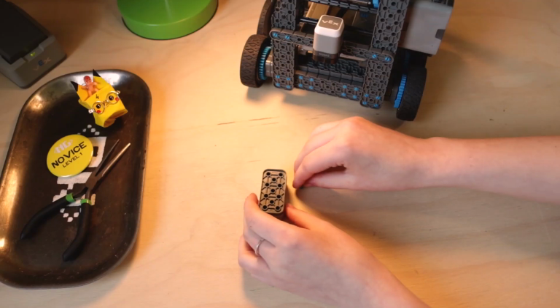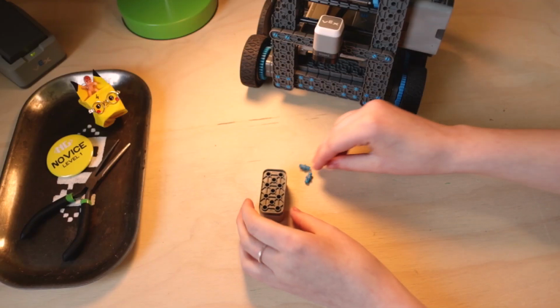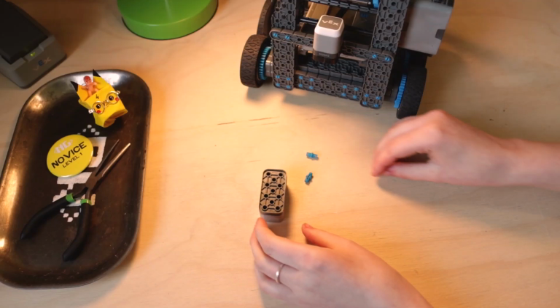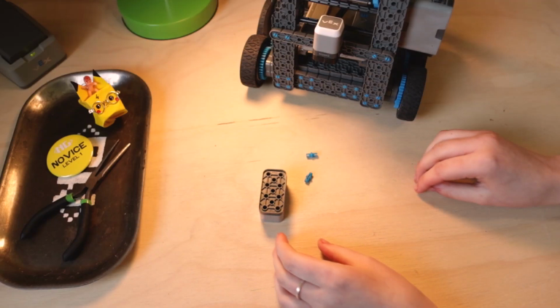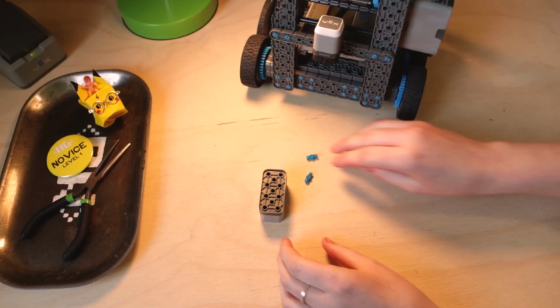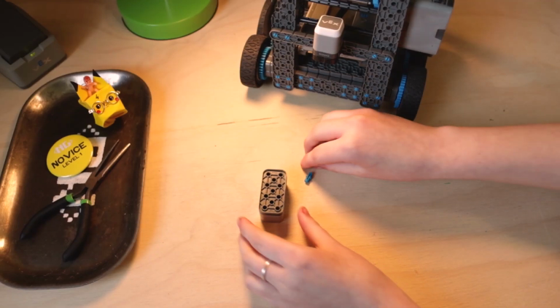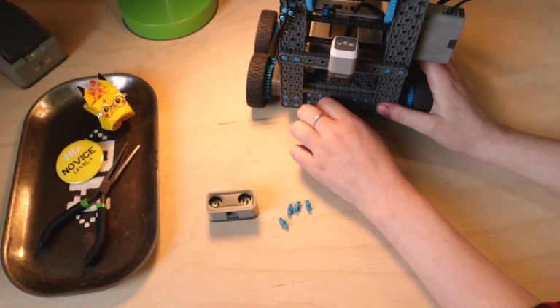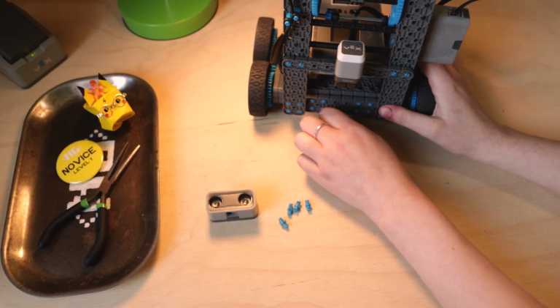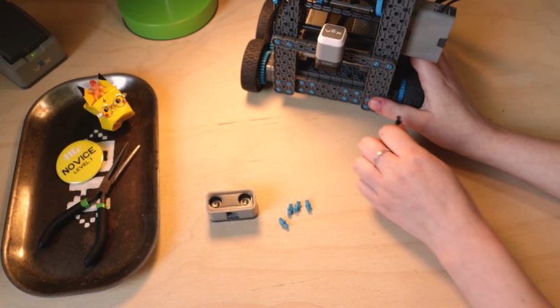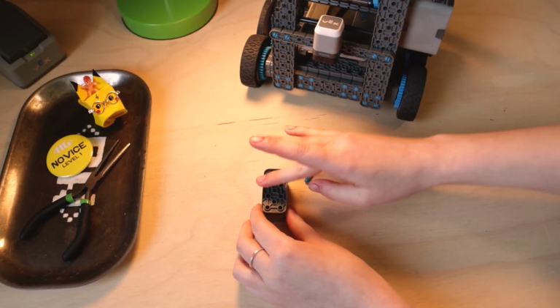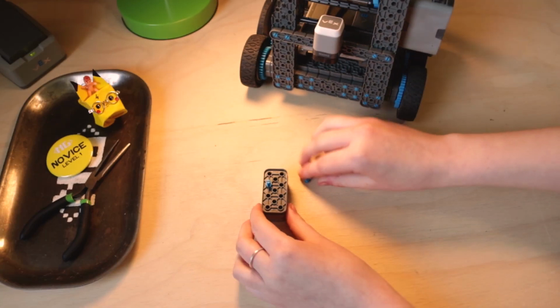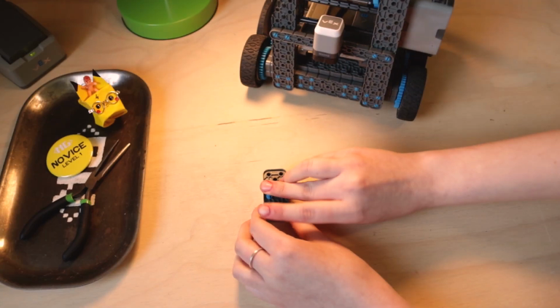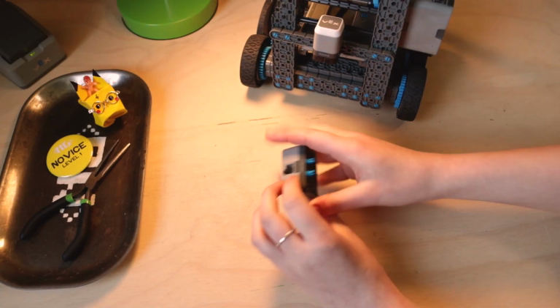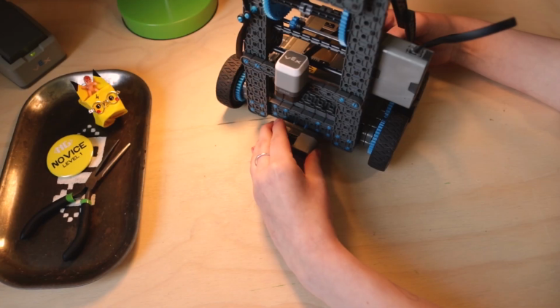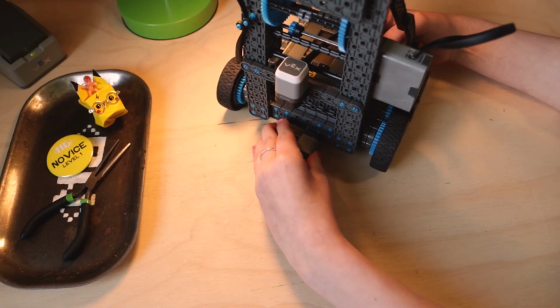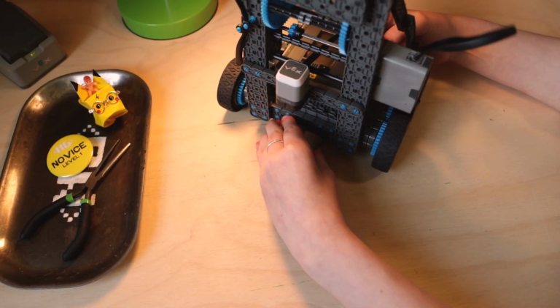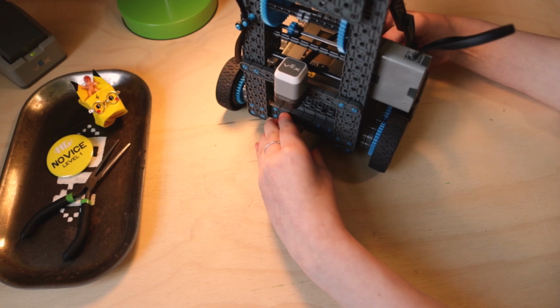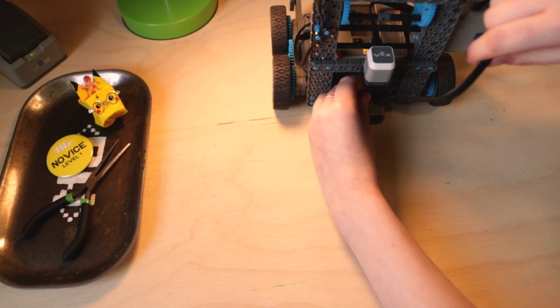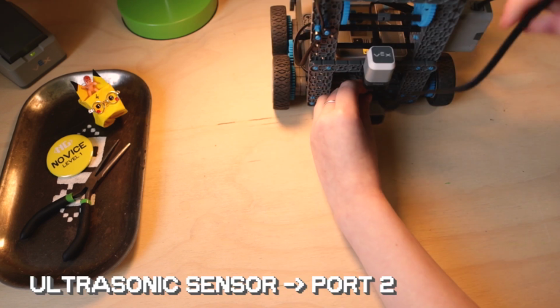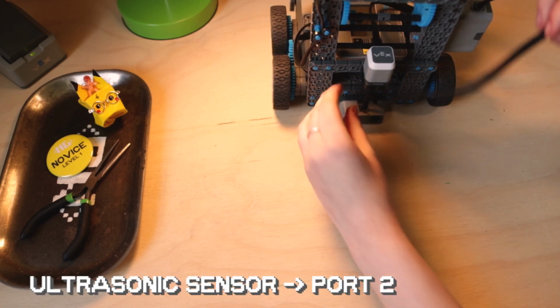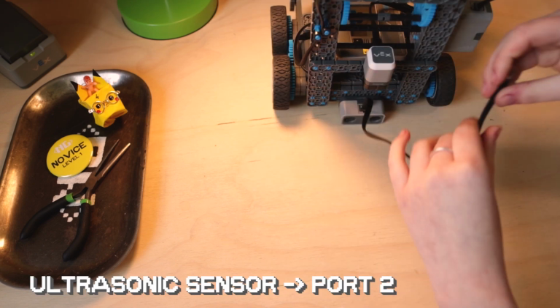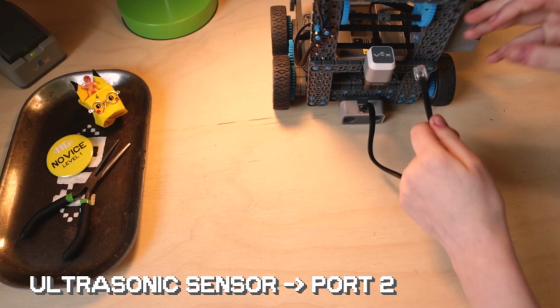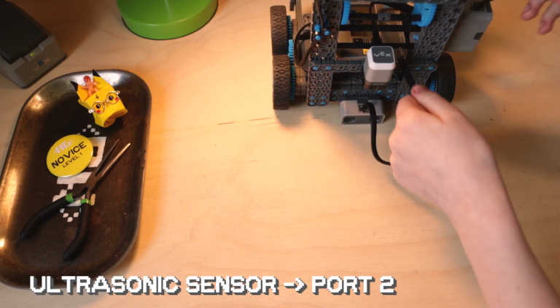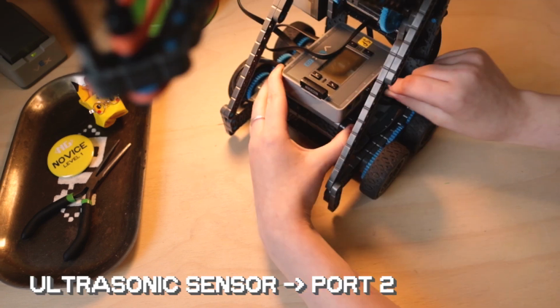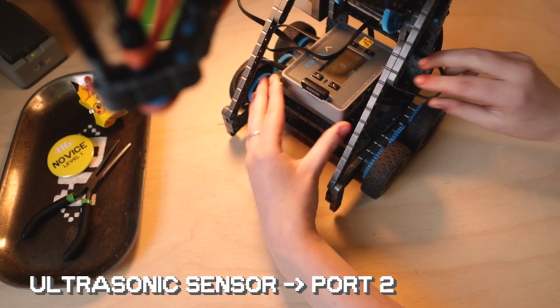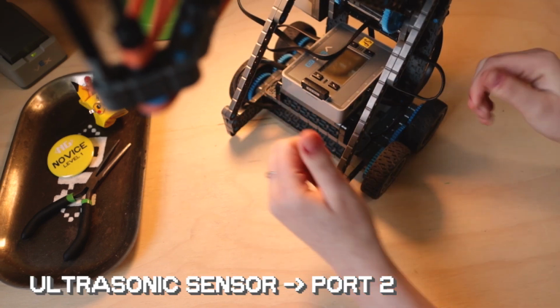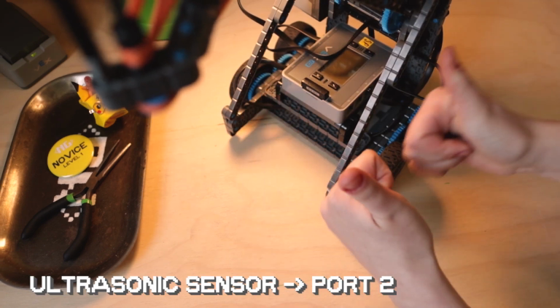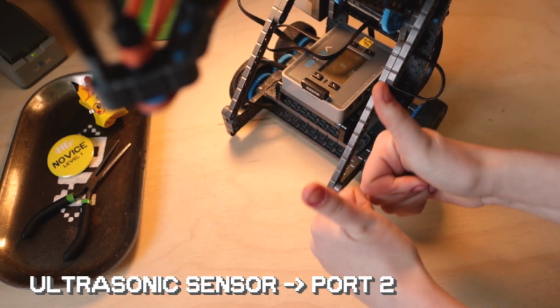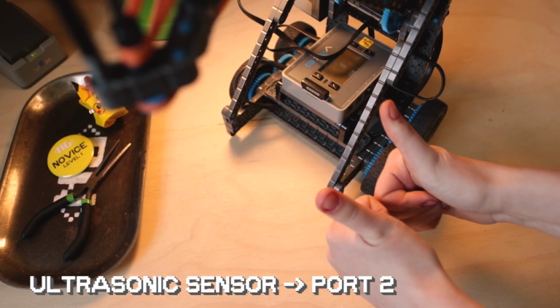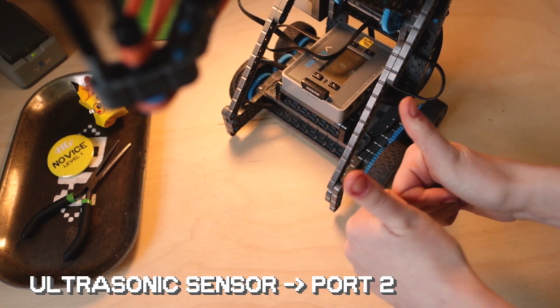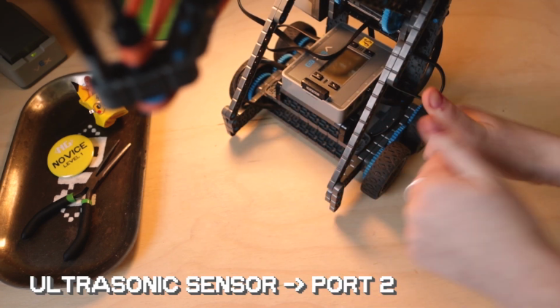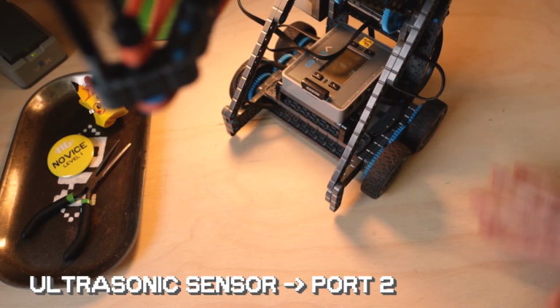You're going to grab an ultrasonic sensor and two connector pins, and then mount the ultrasonic sensor into the rear plate, then plug it in with a cable. Ellie's doing port two.